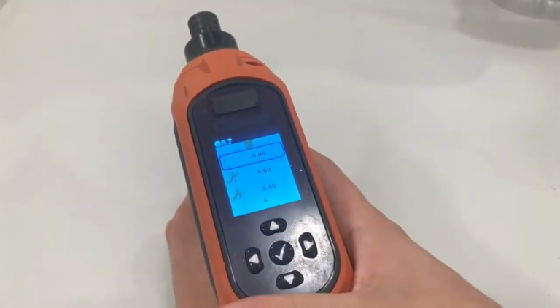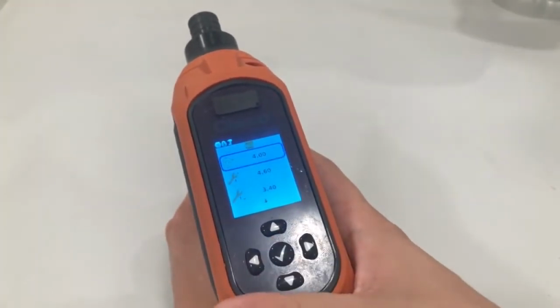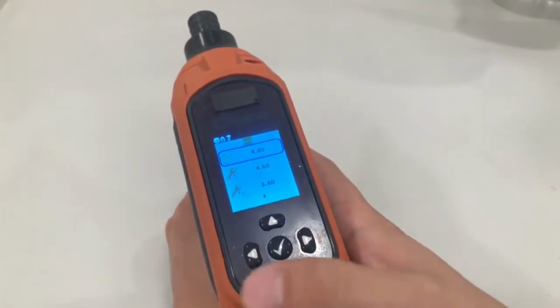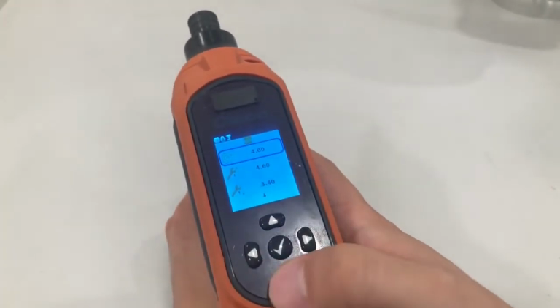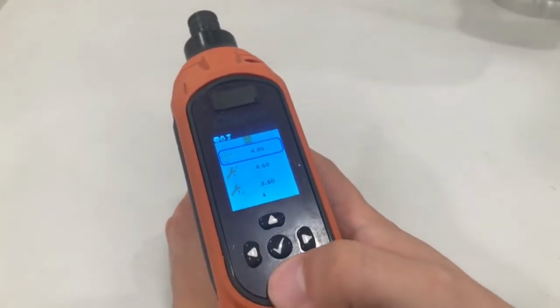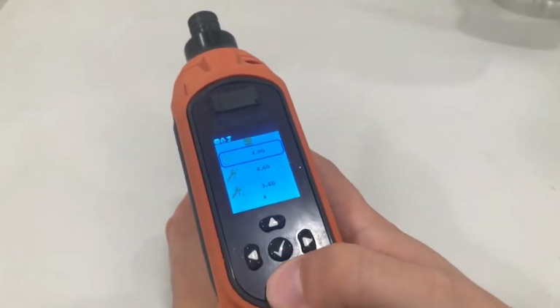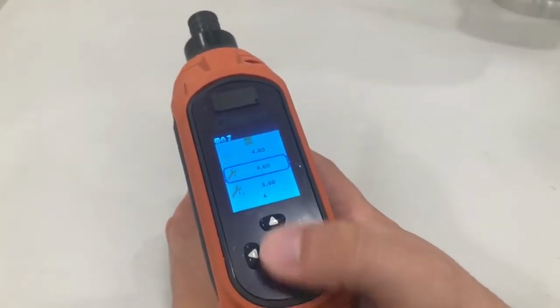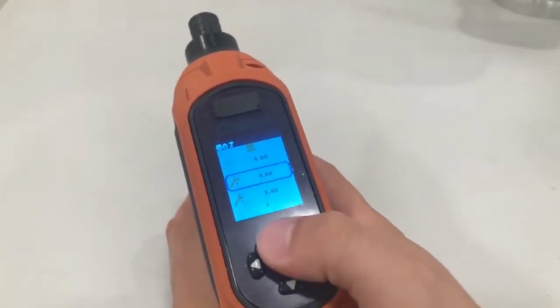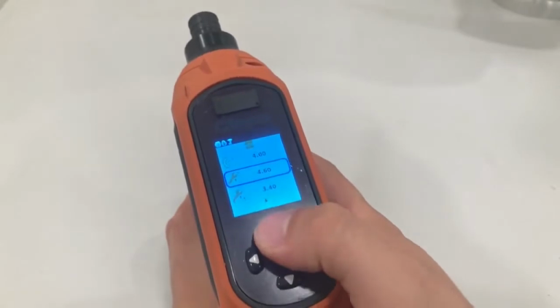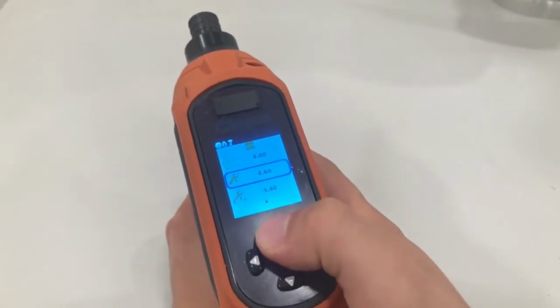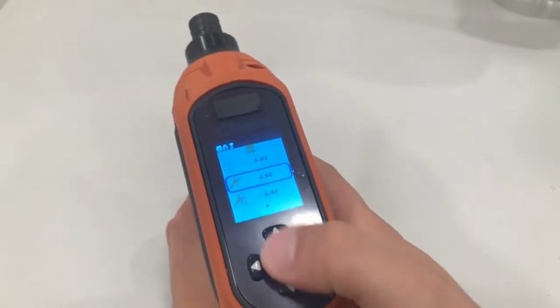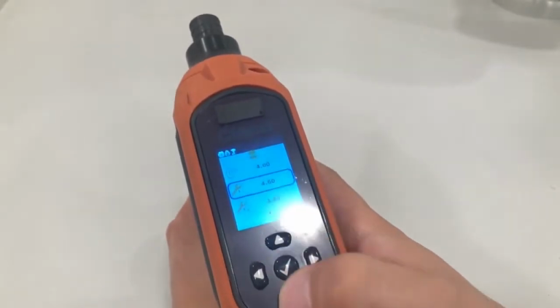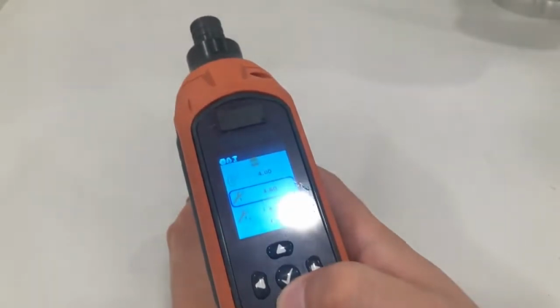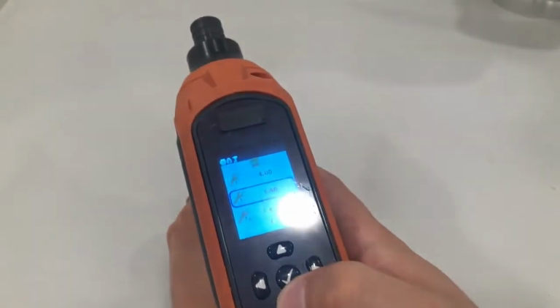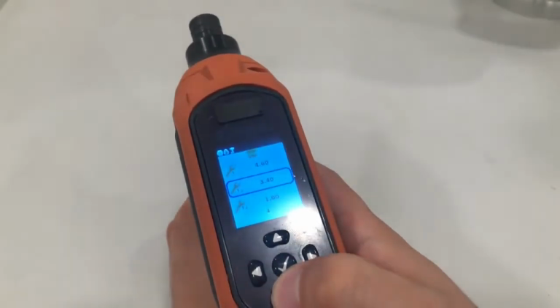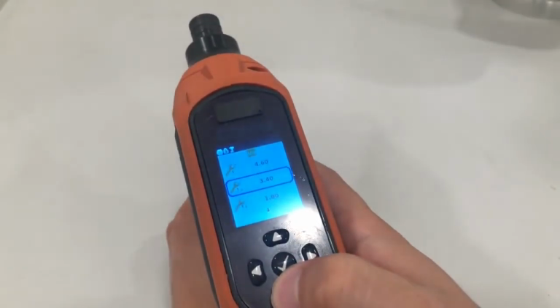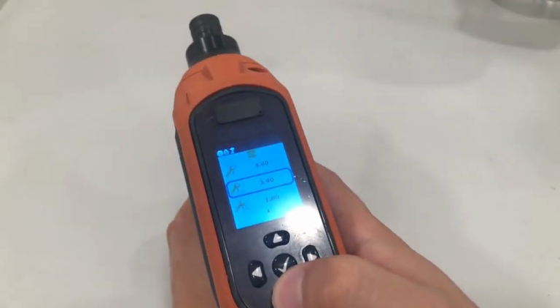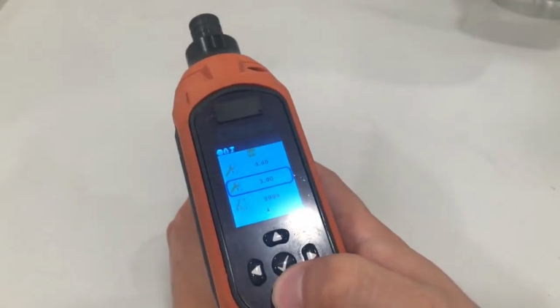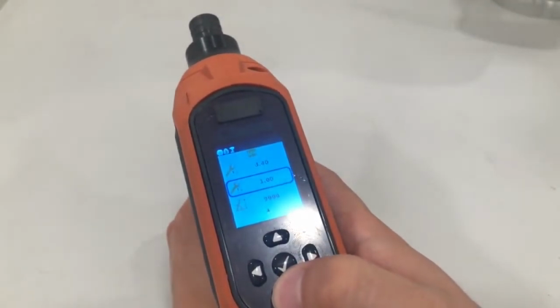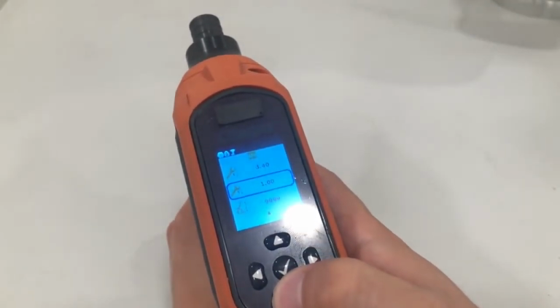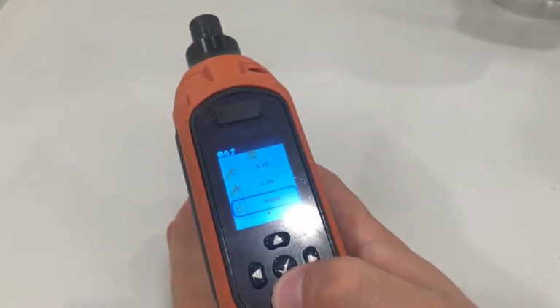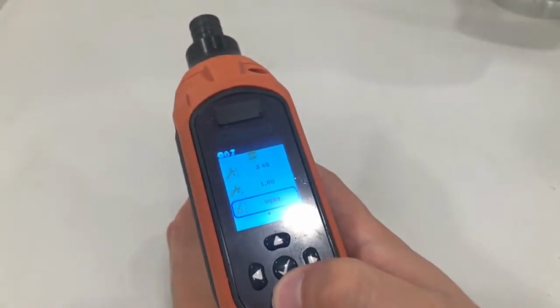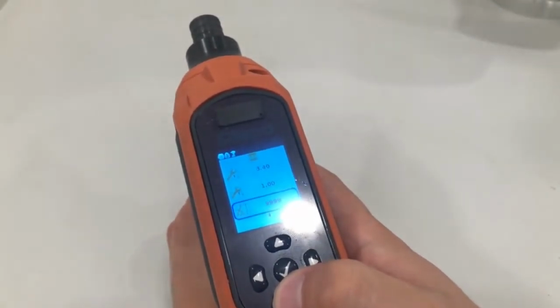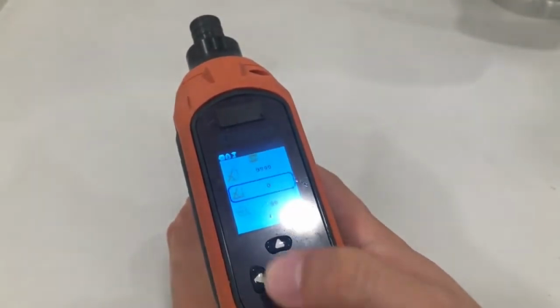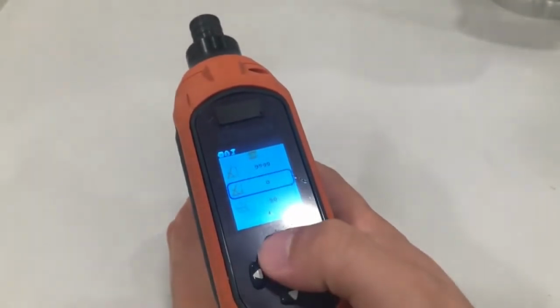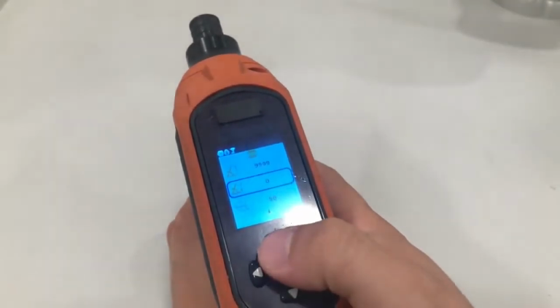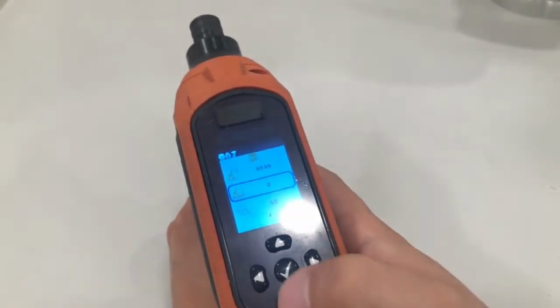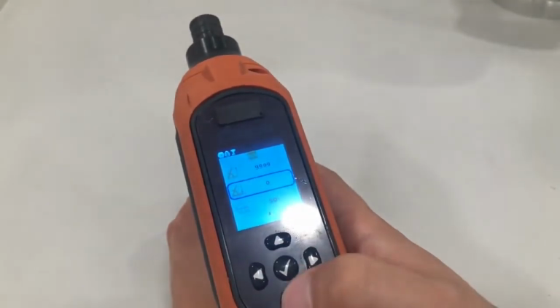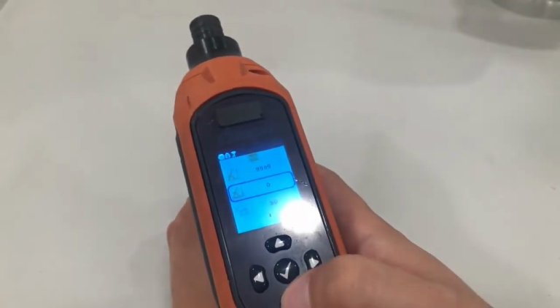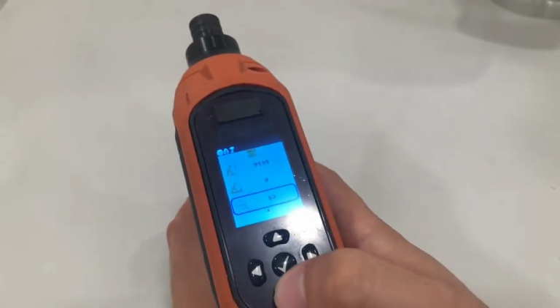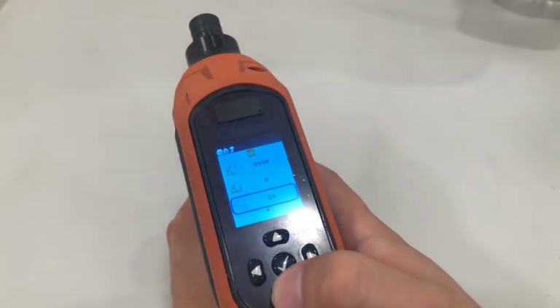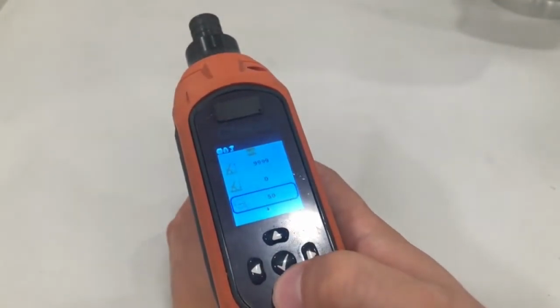Other advanced settings like min and max torque, angle, and final speed can be edited by pressing the advanced button.